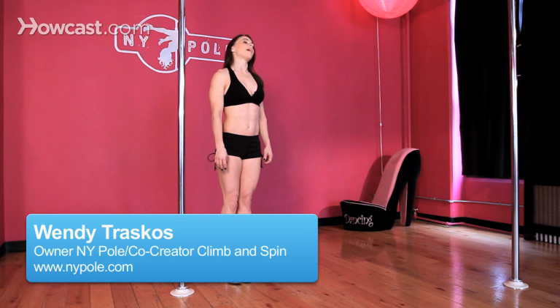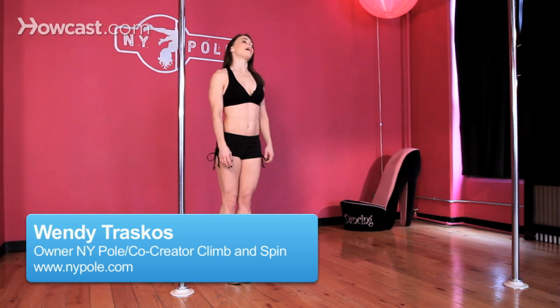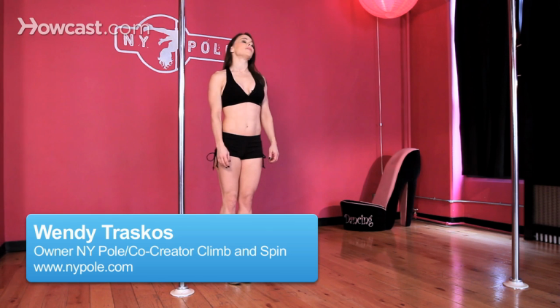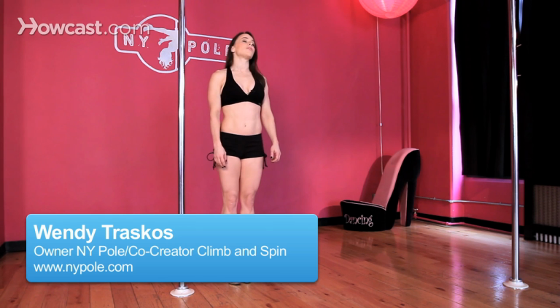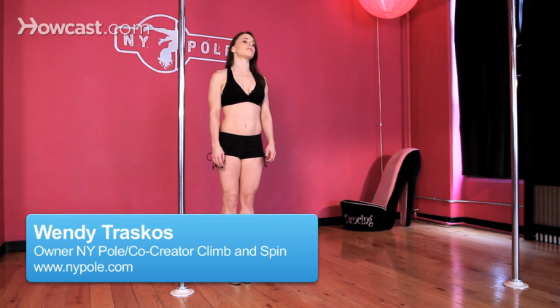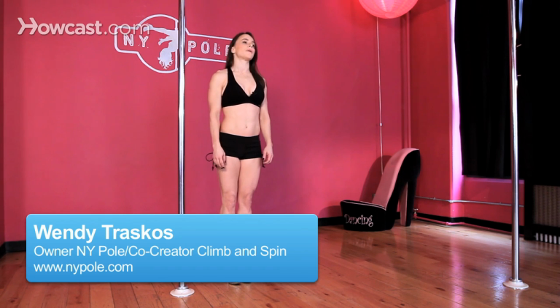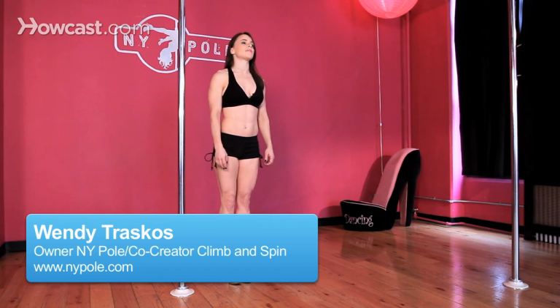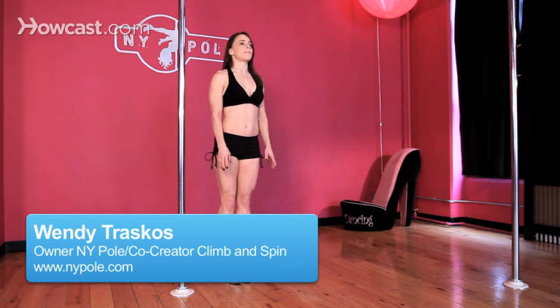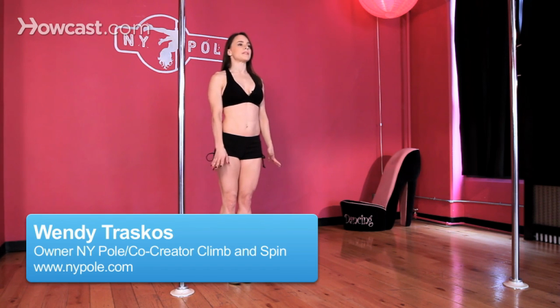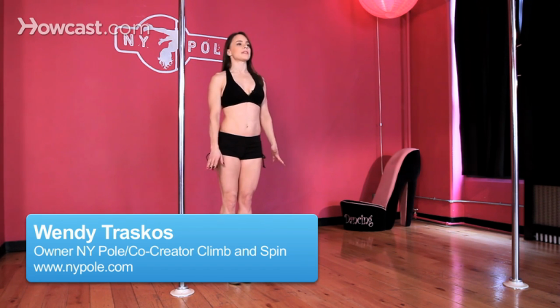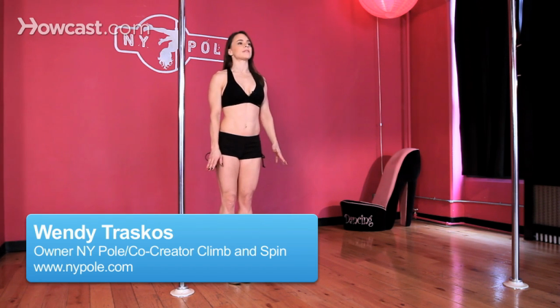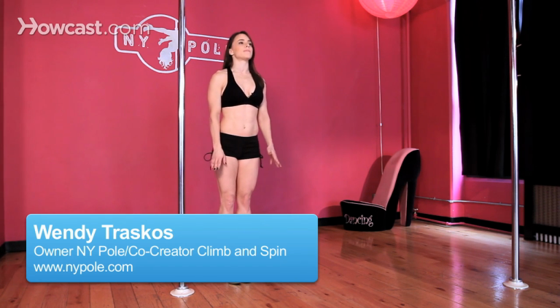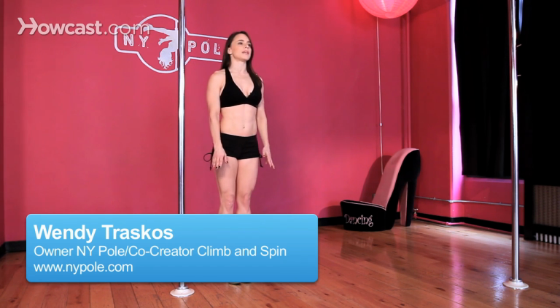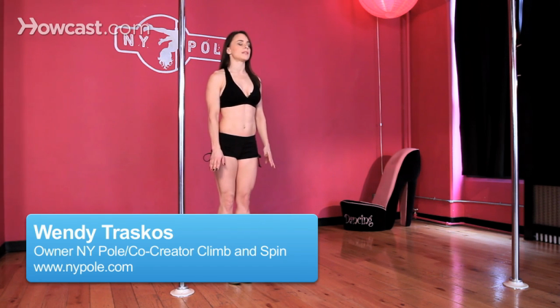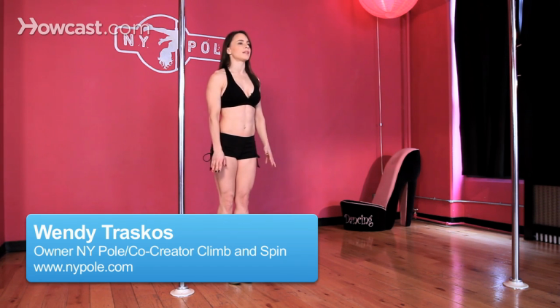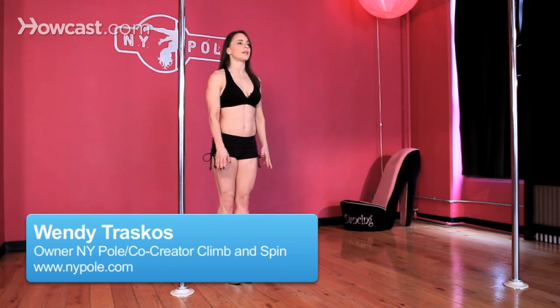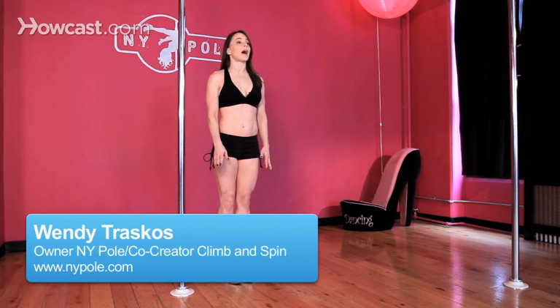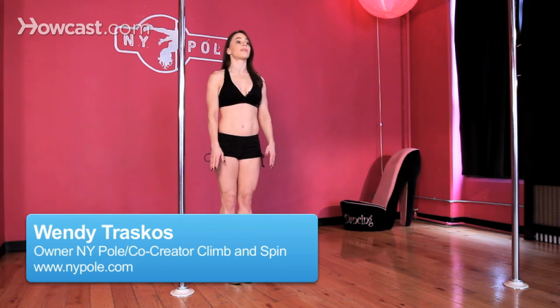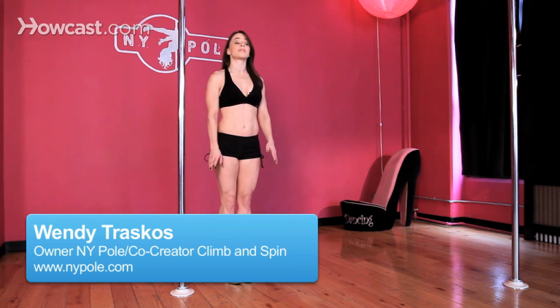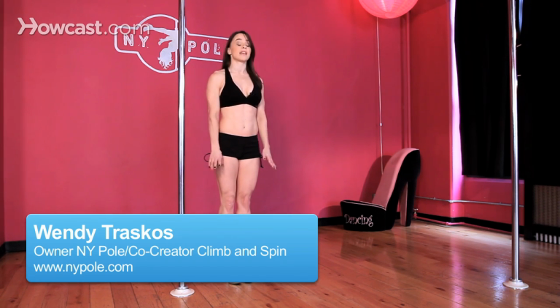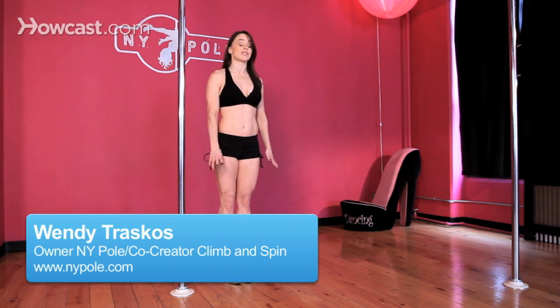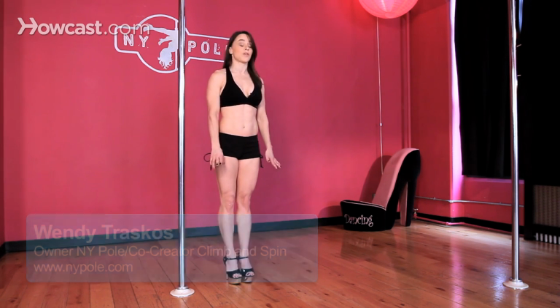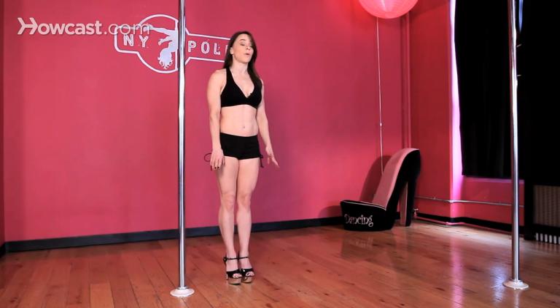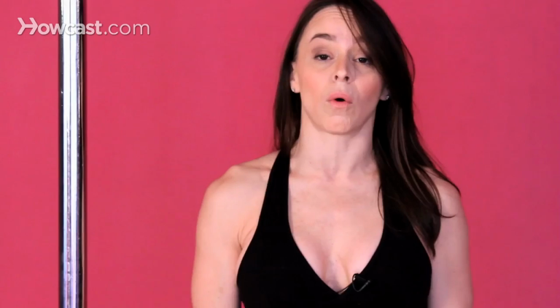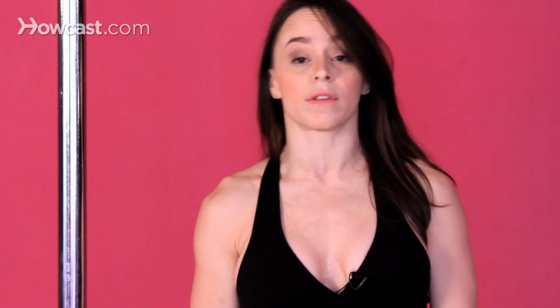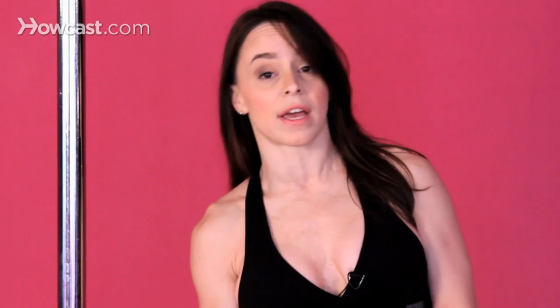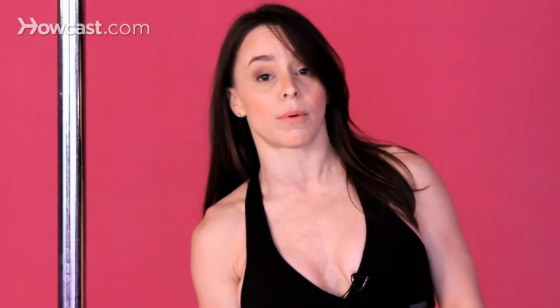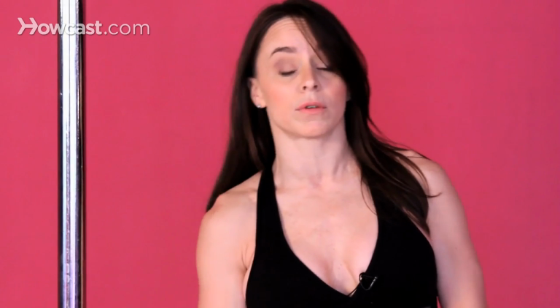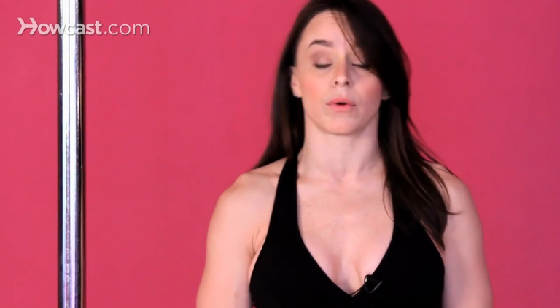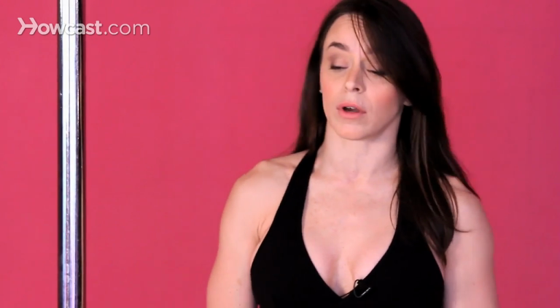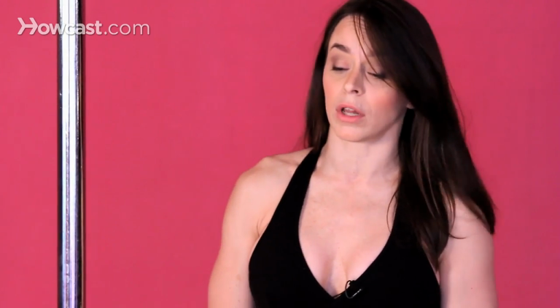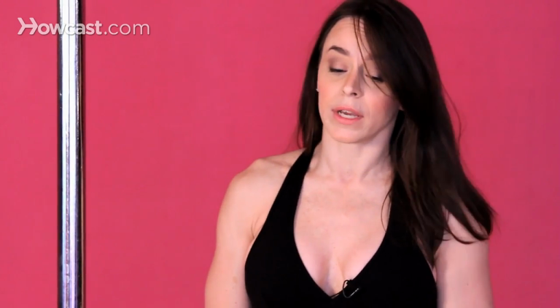Hi. I'm here to talk to you about some basic spinning technique on the stationary pole, or the static pole, whichever you want to call it.